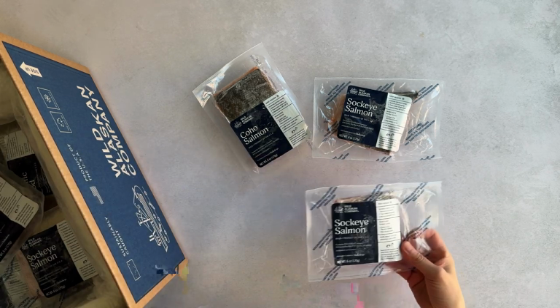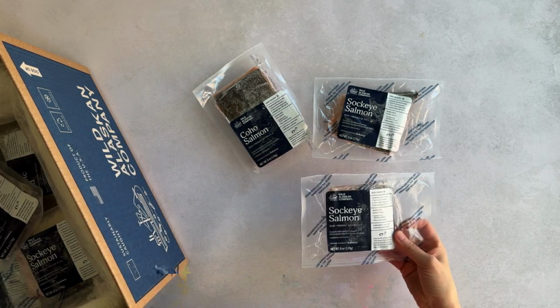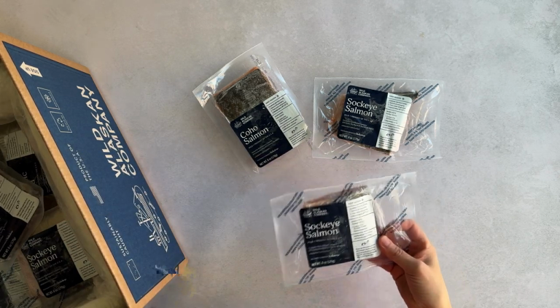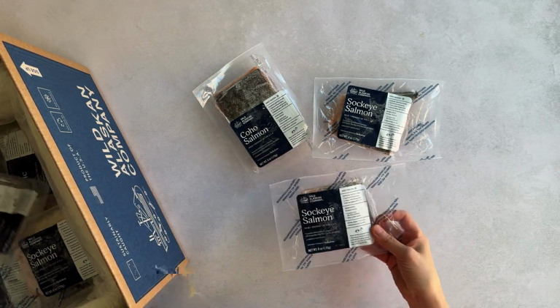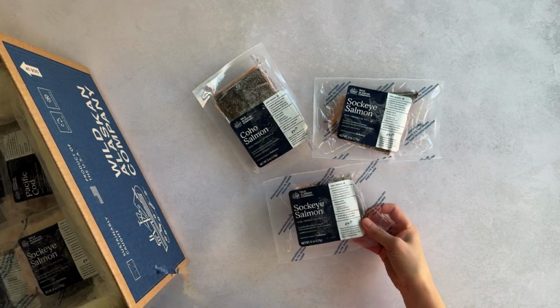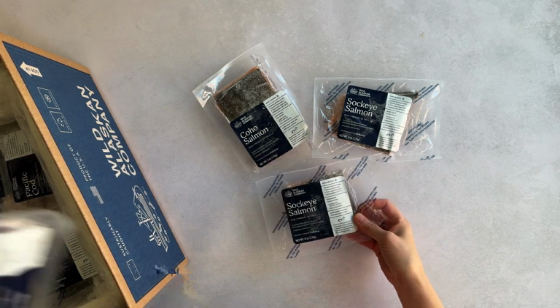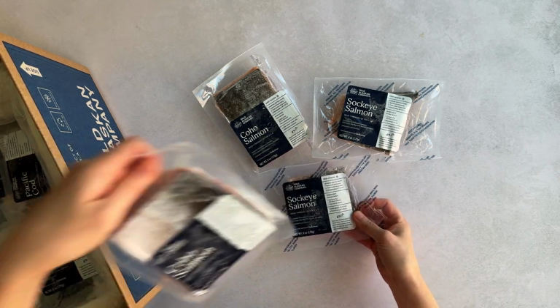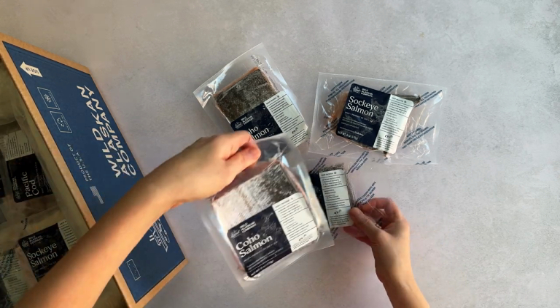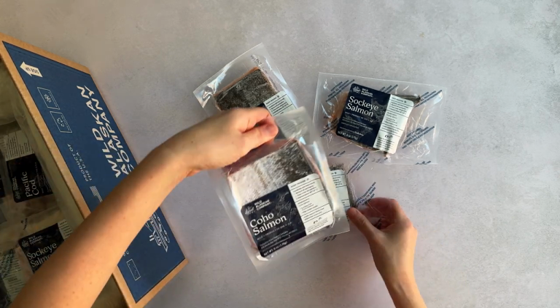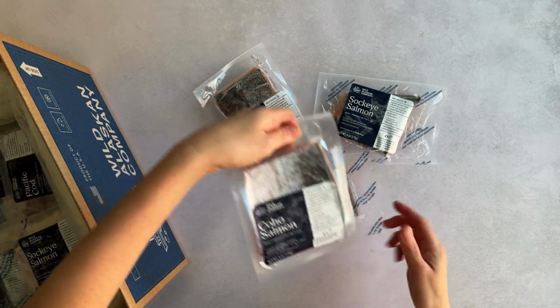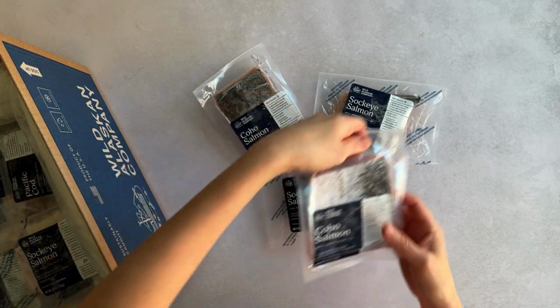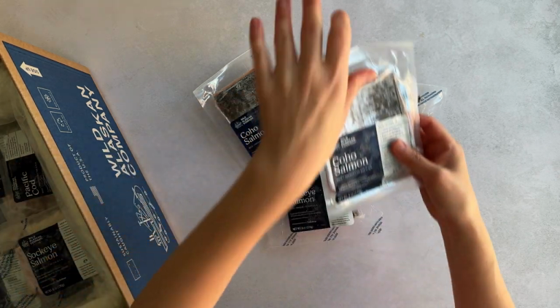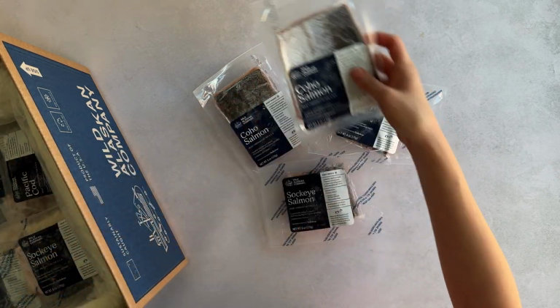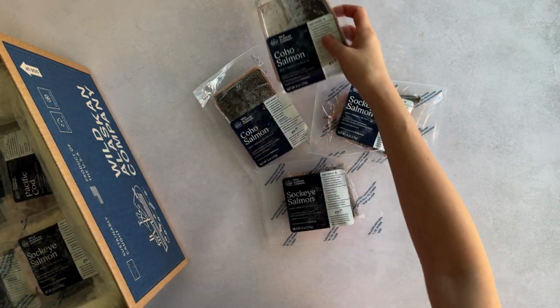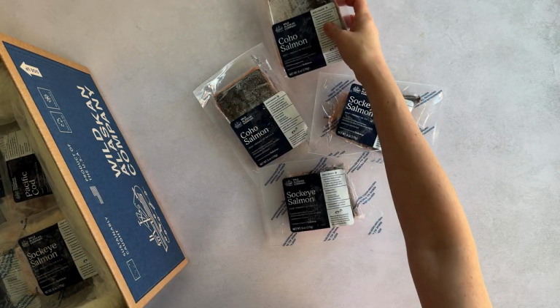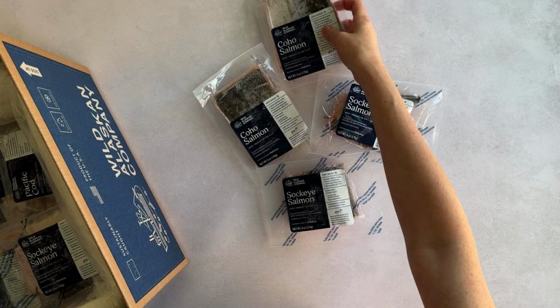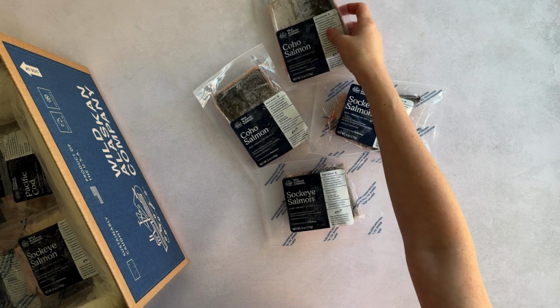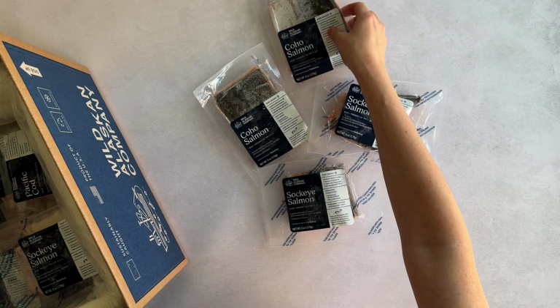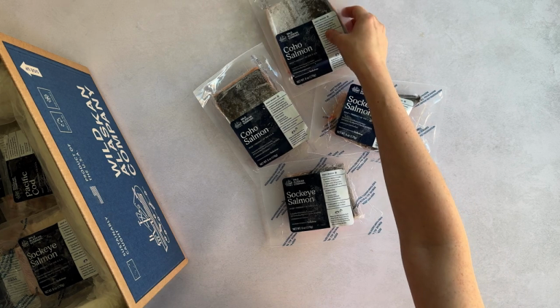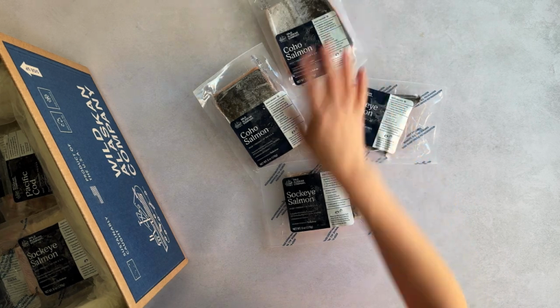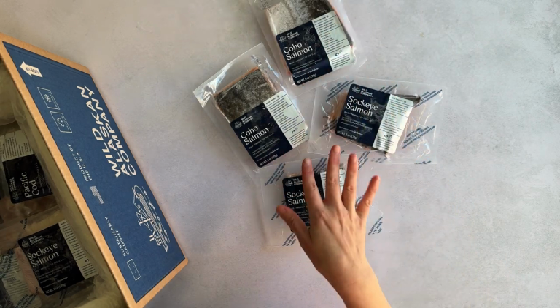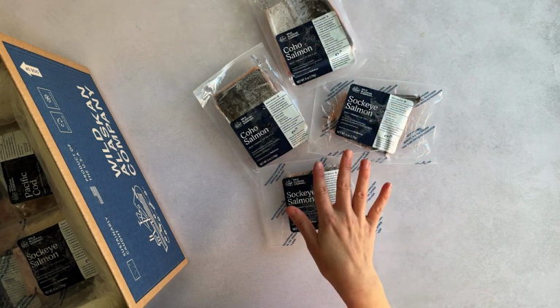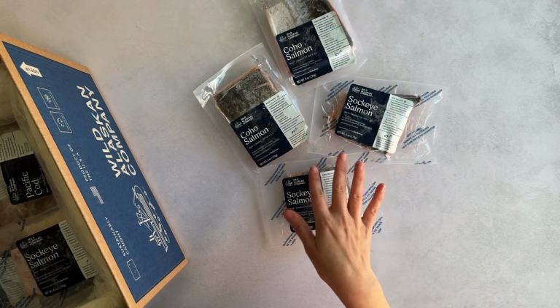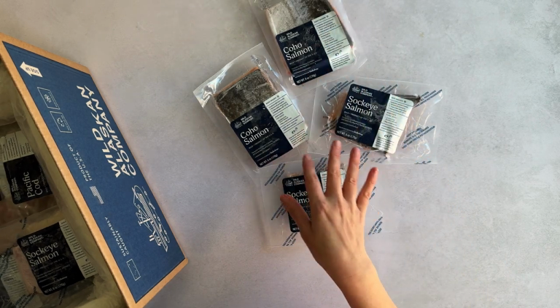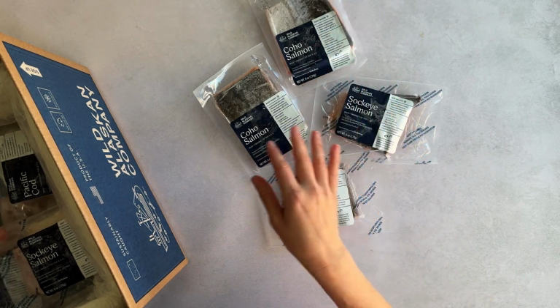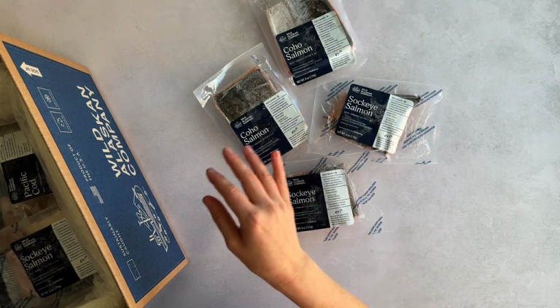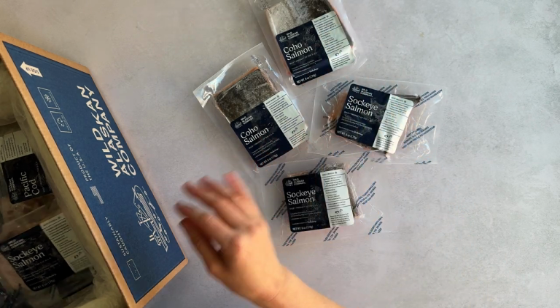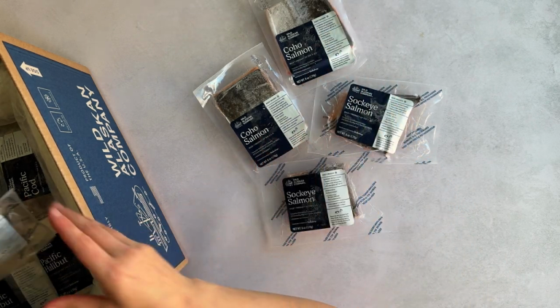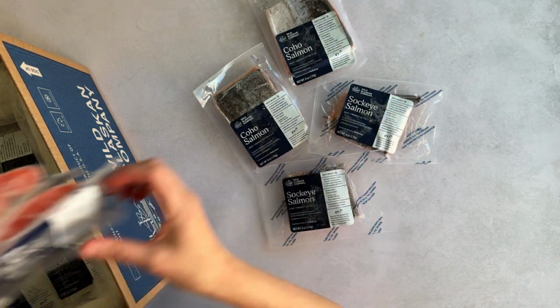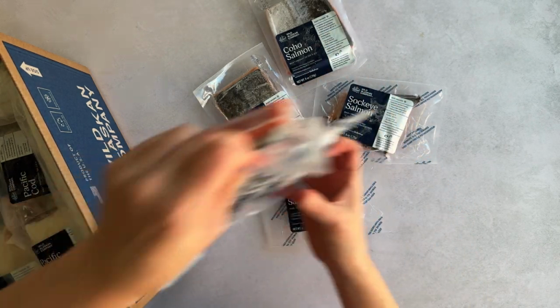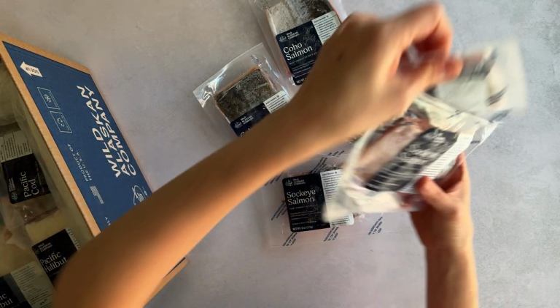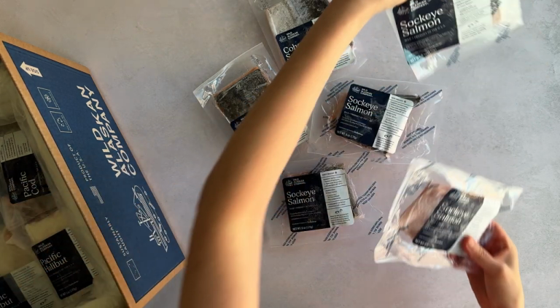All of the seafood is packed to stay frozen solid through to the end of the day that it's delivered, so you don't ever have to rush home to receive it.